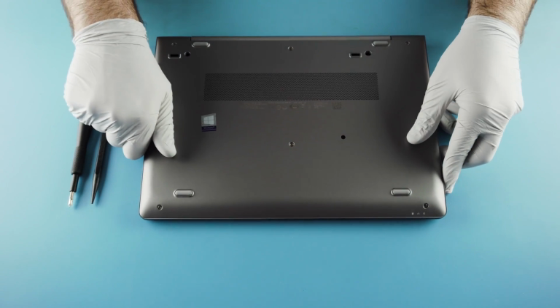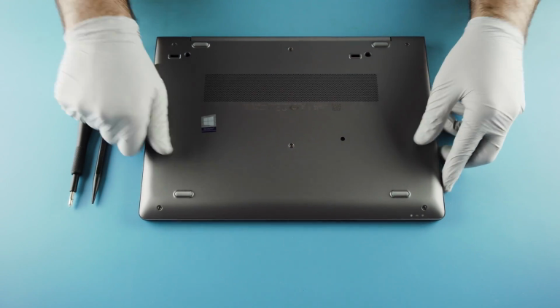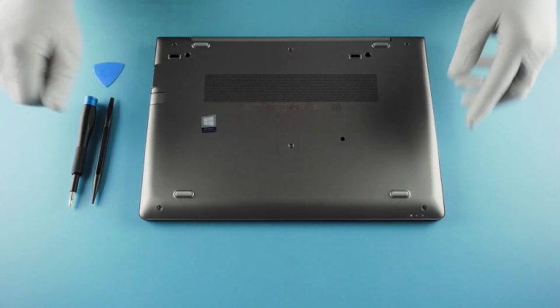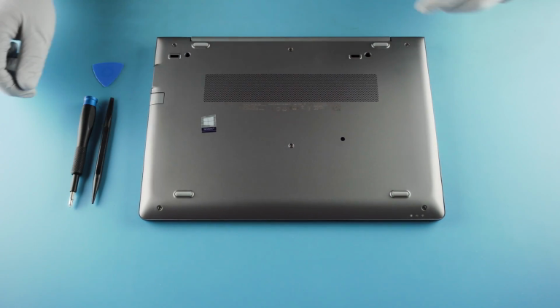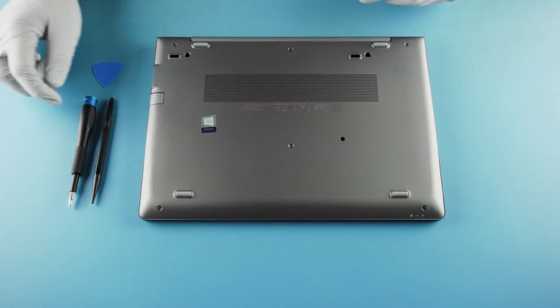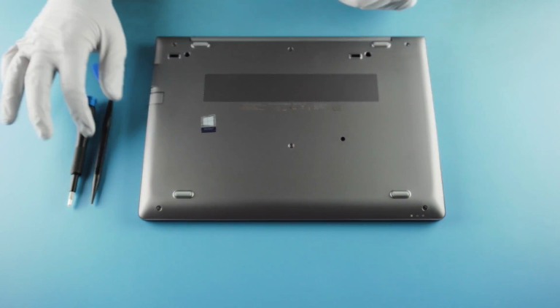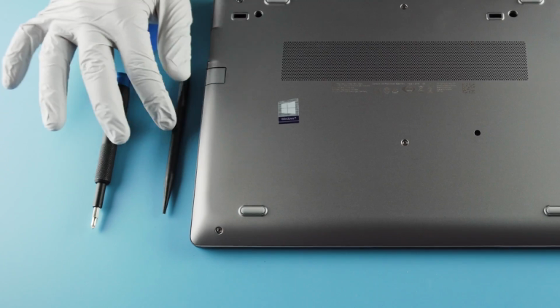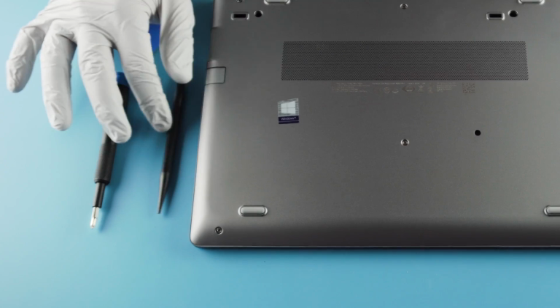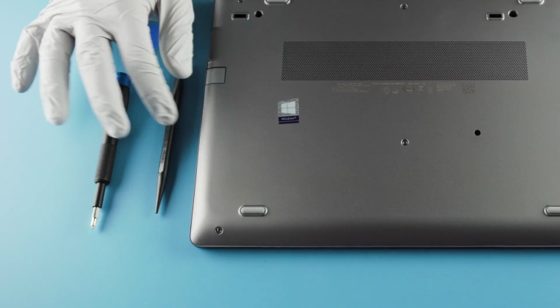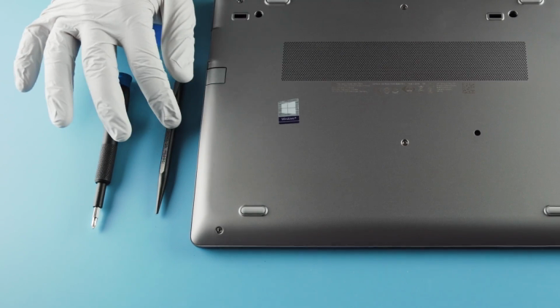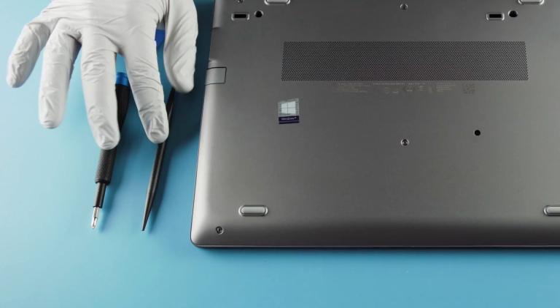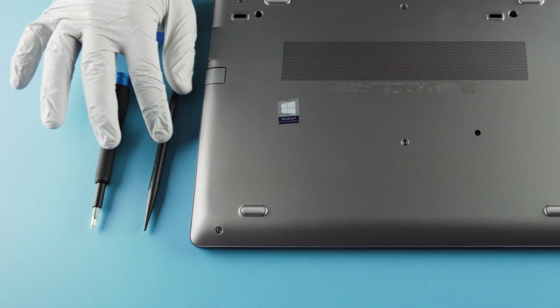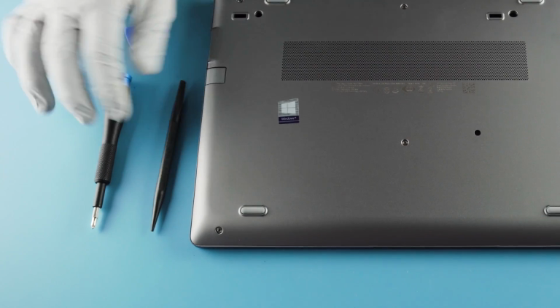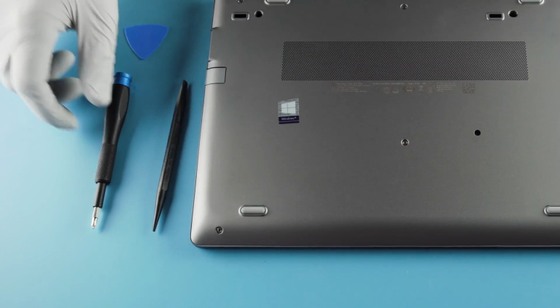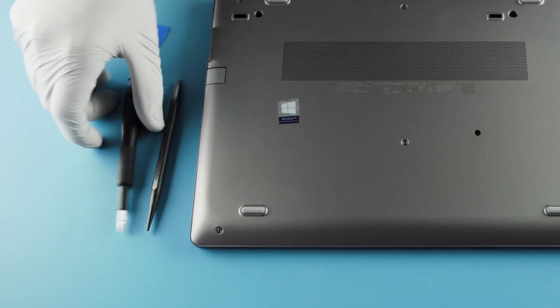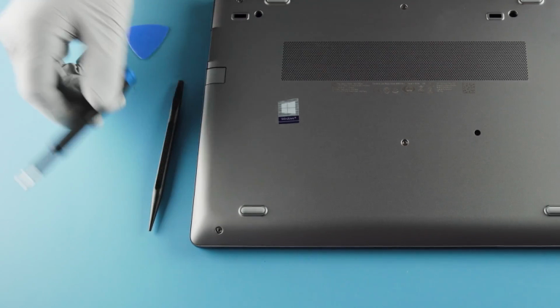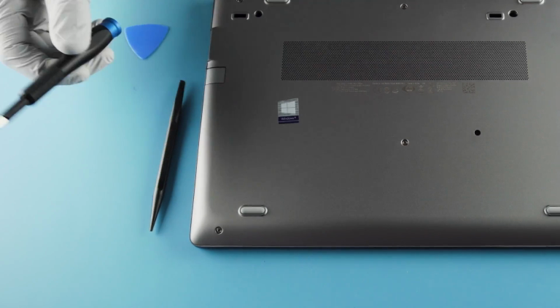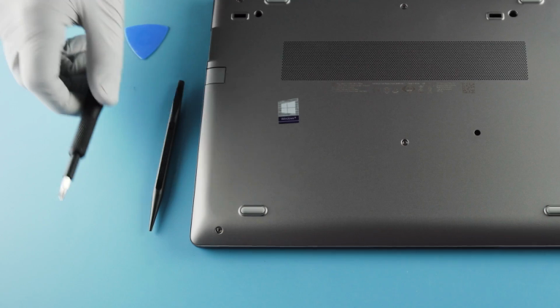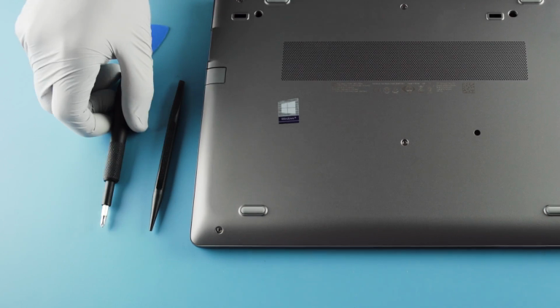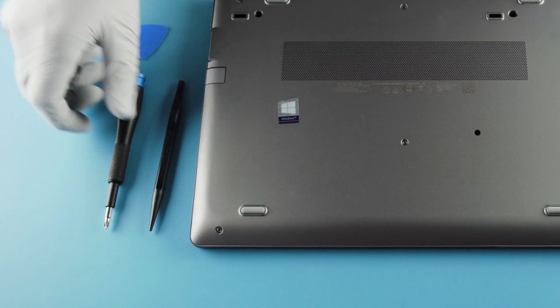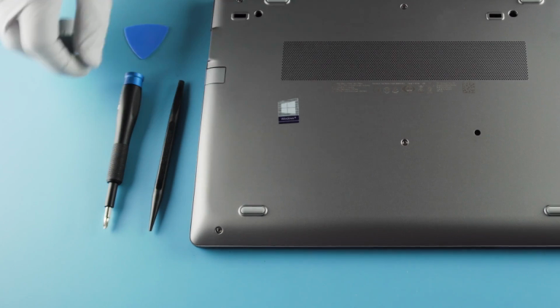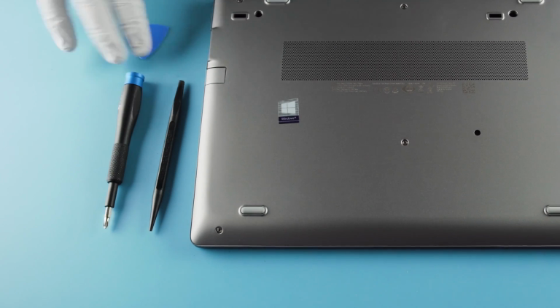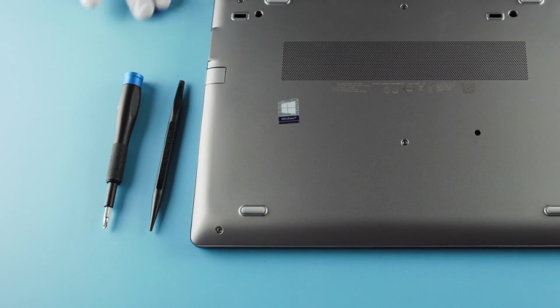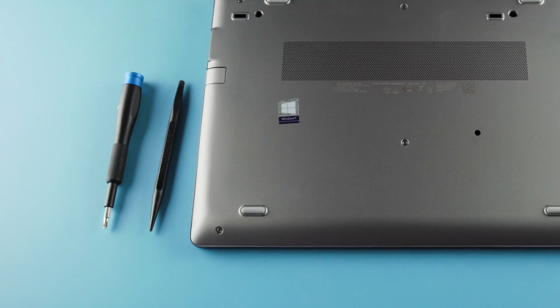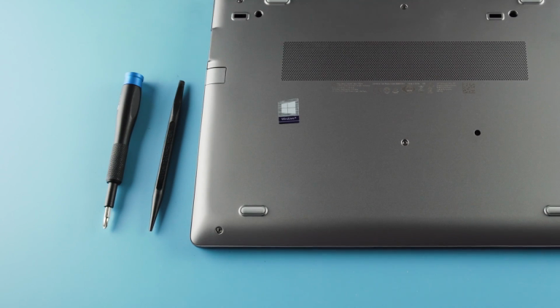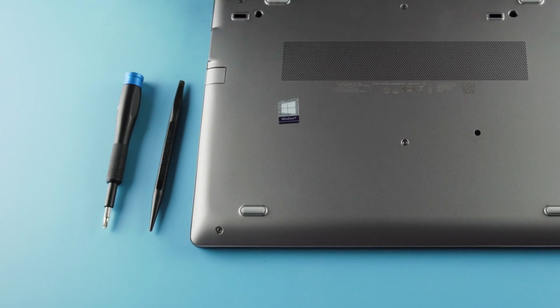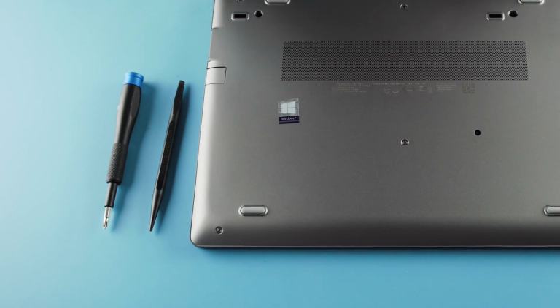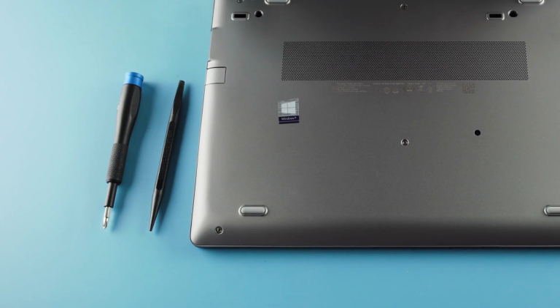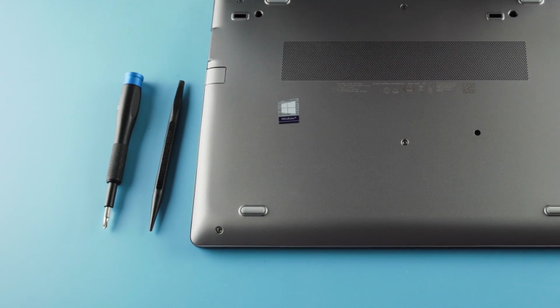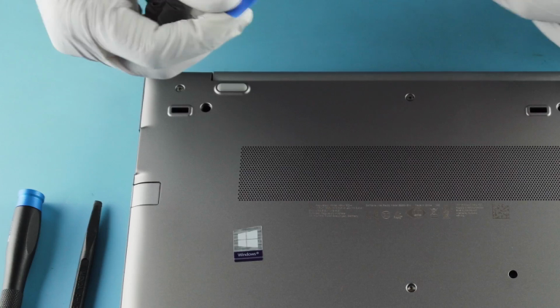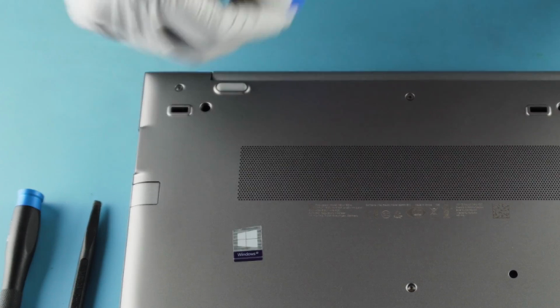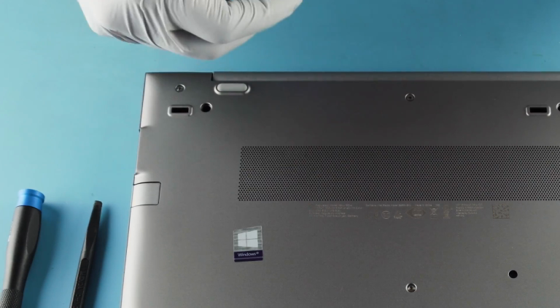What you're going to need here is your plastic spudger, Phillips head screwdriver, and a guitar pick — the perfect tool for this.